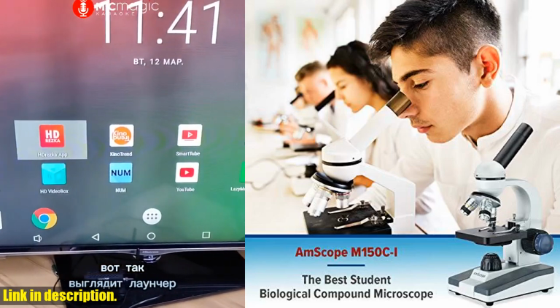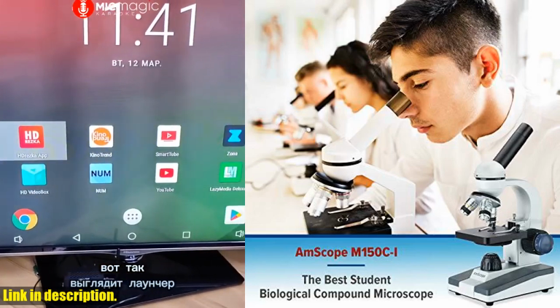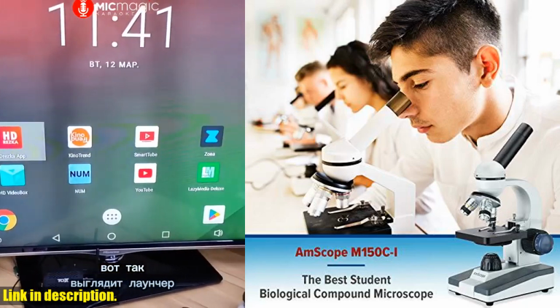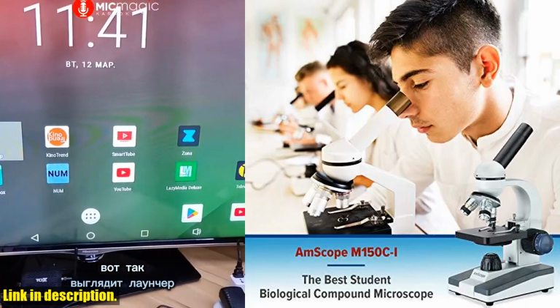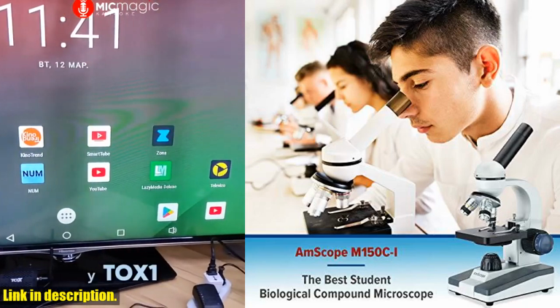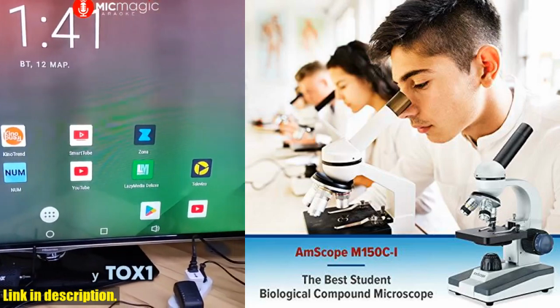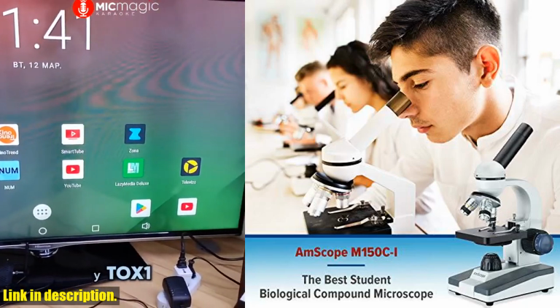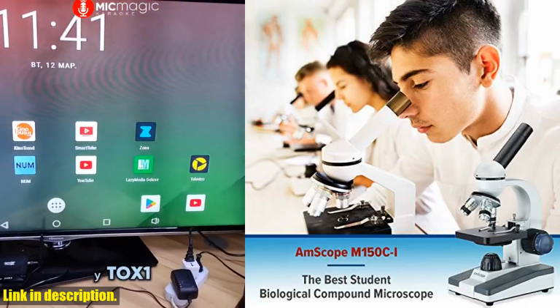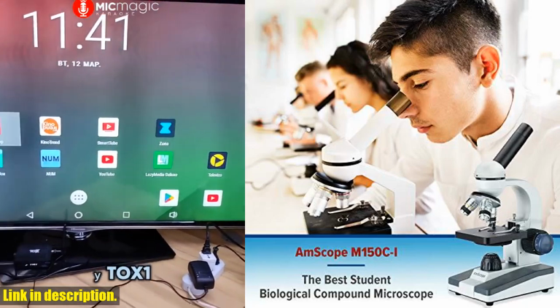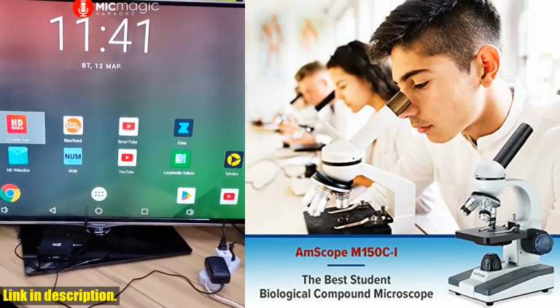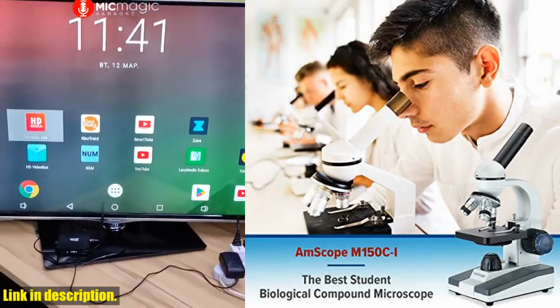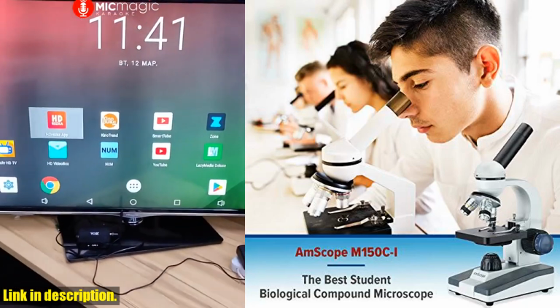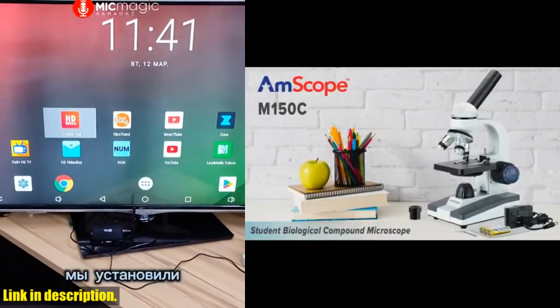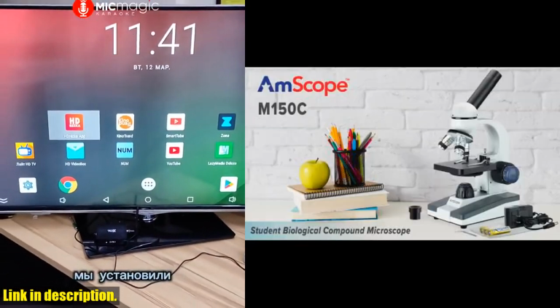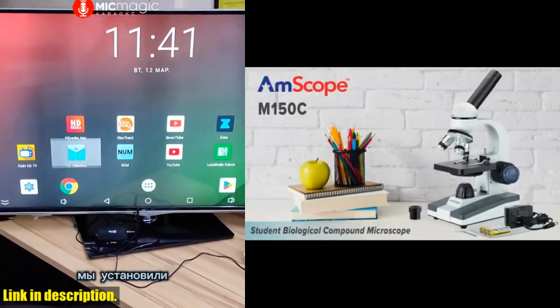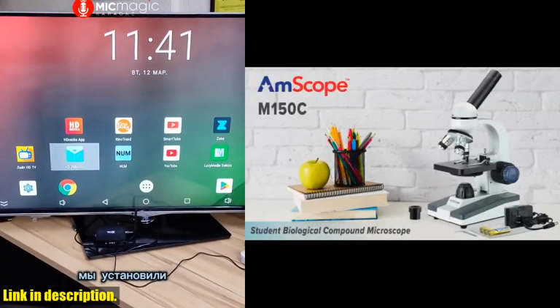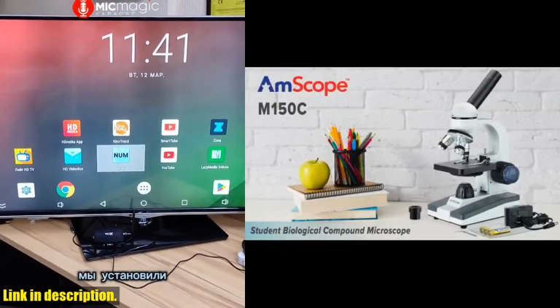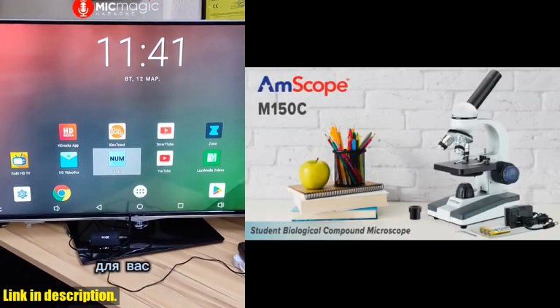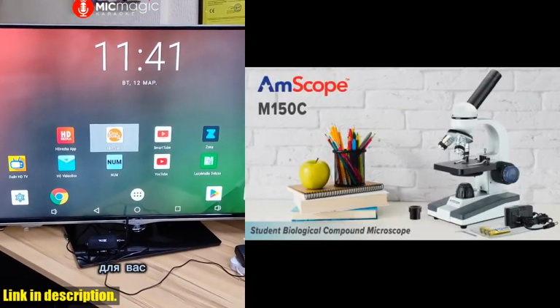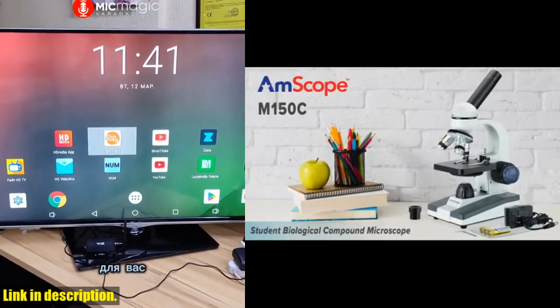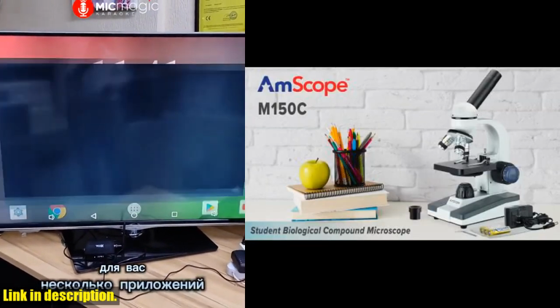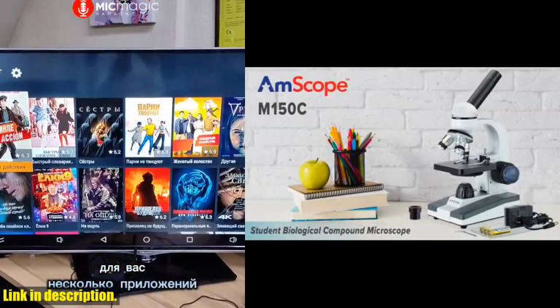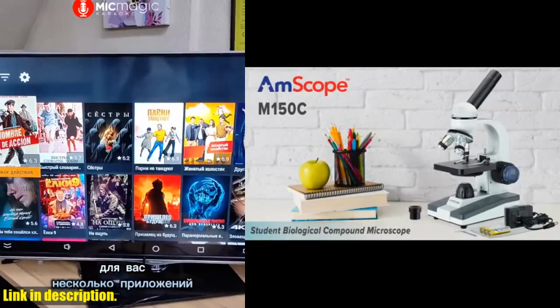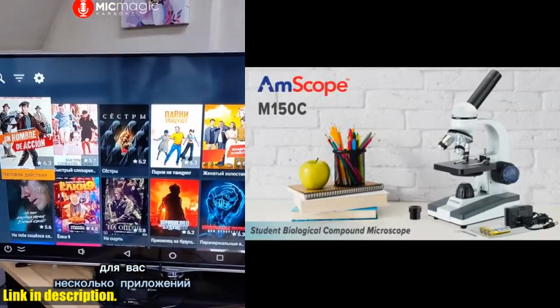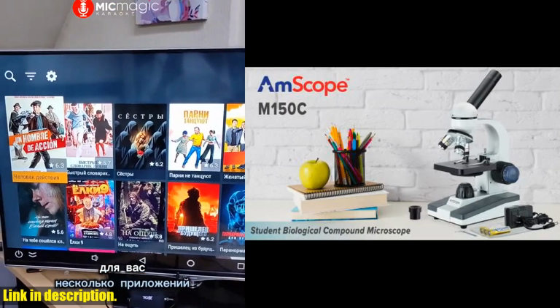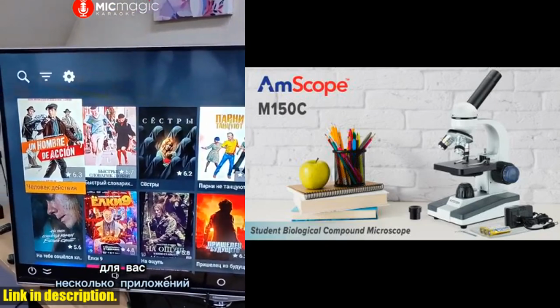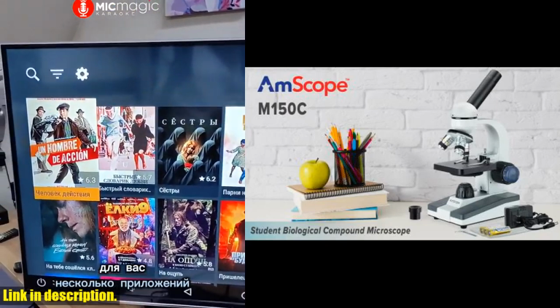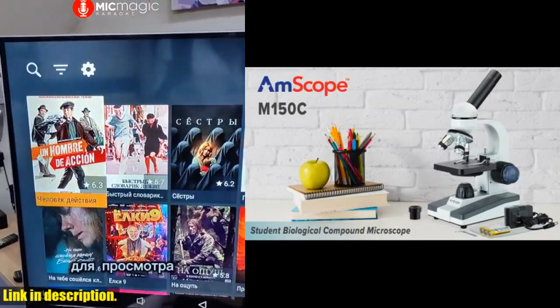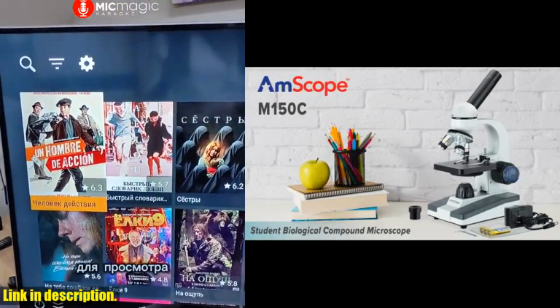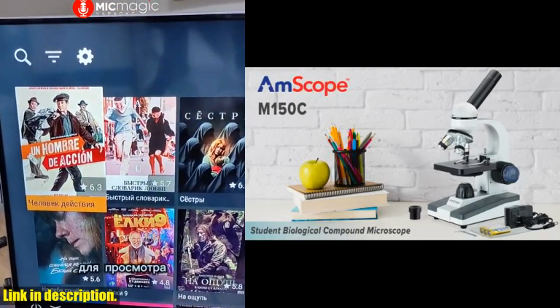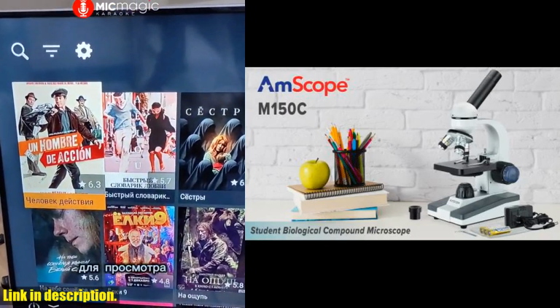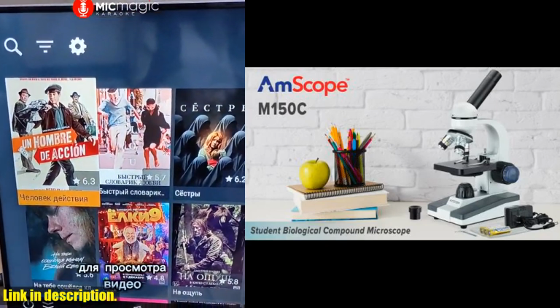Don't forget to like, share, and subscribe to our channel for more reviews and product recommendations.